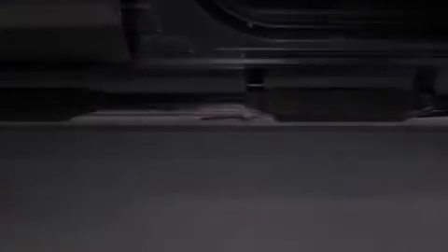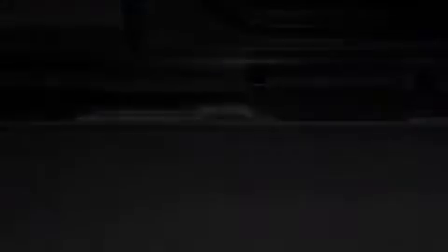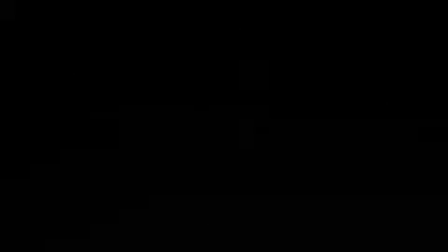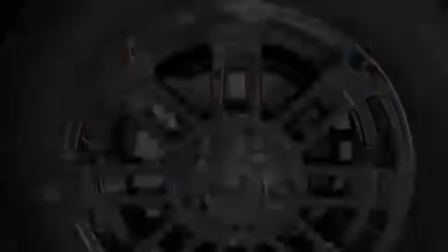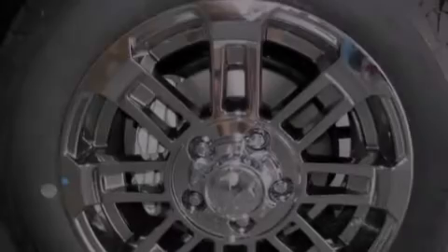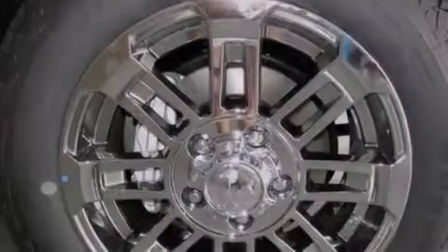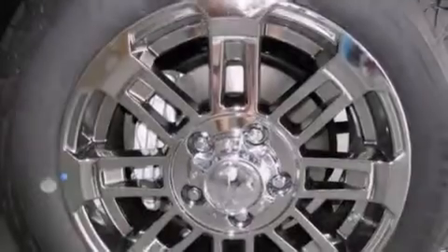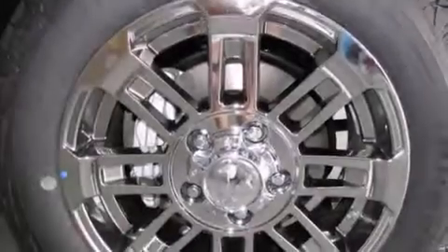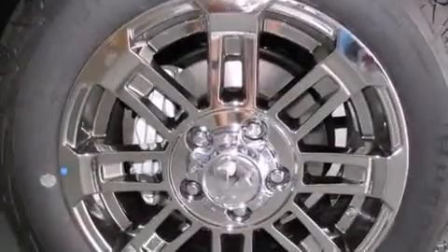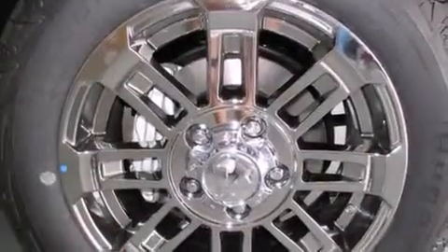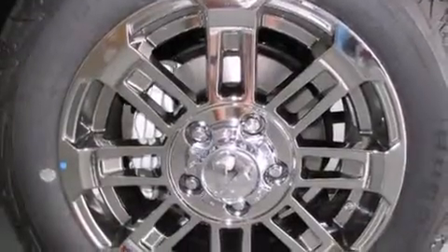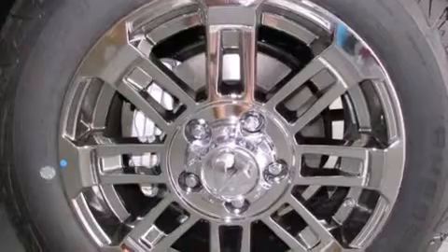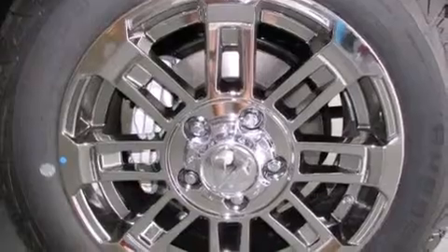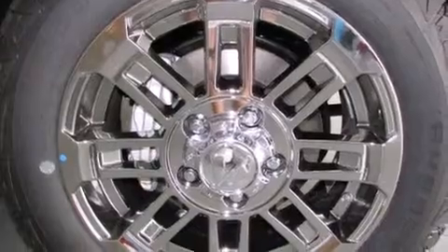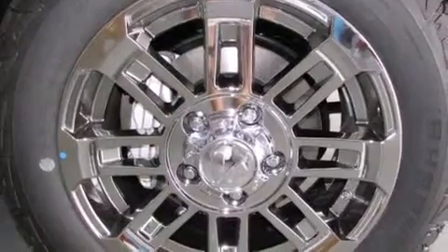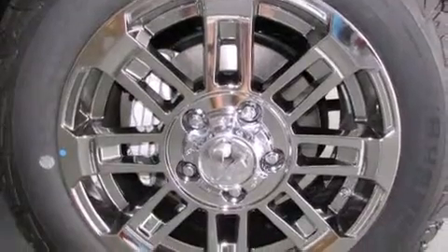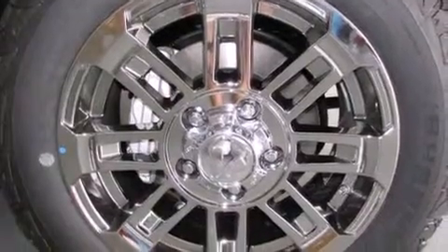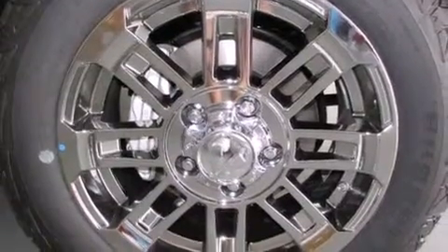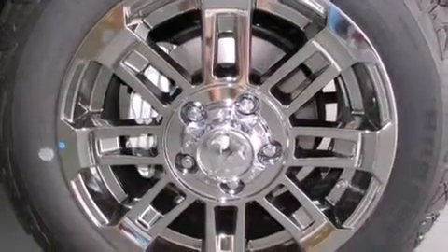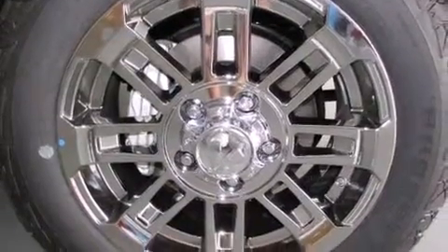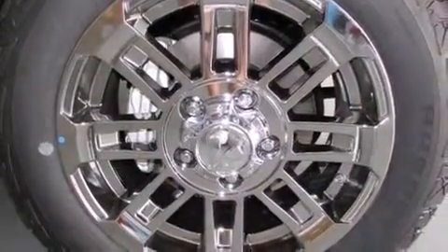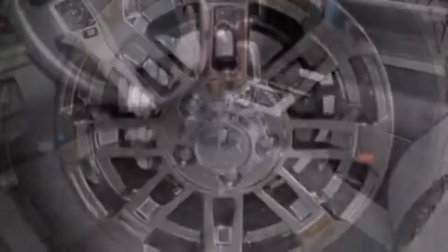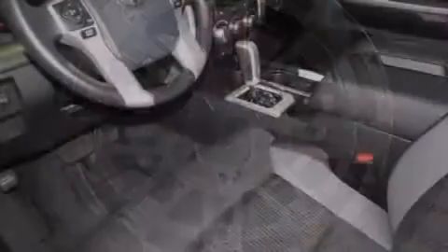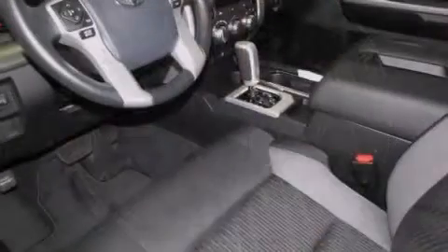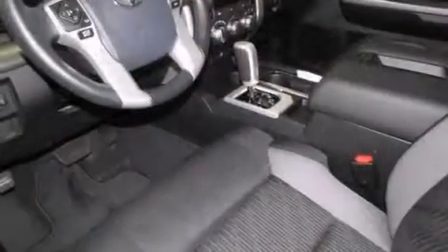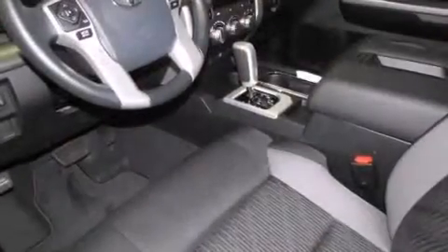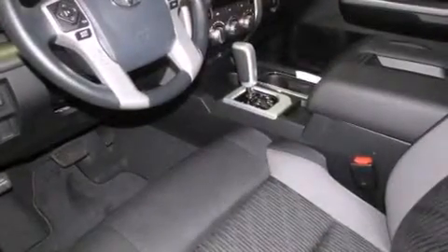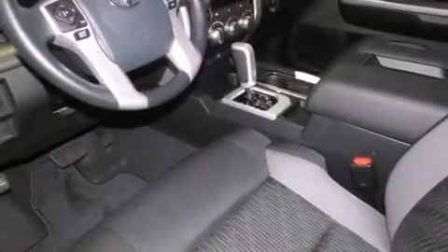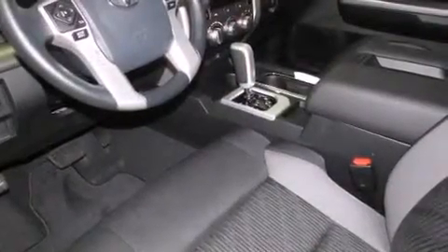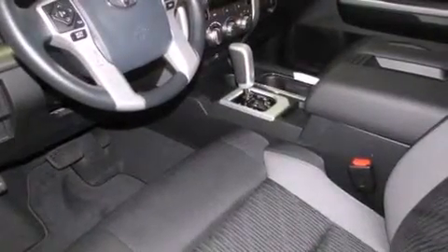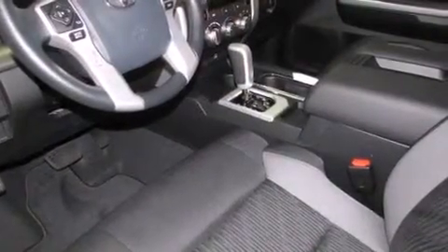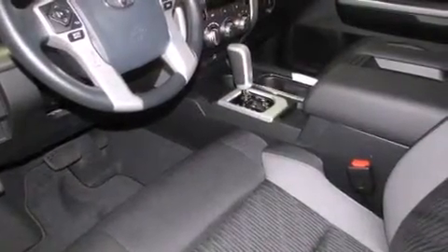Additional features include an engine immobilizer theft deterrent system, traction control, a keyless entry system, and satellite radio.